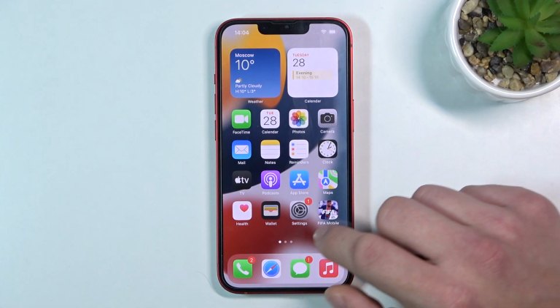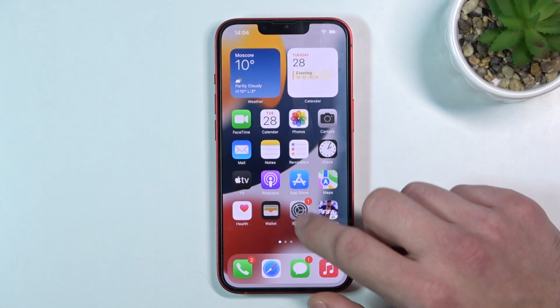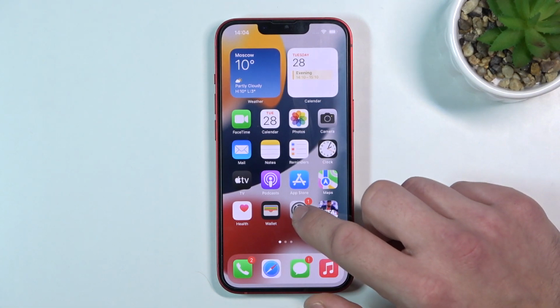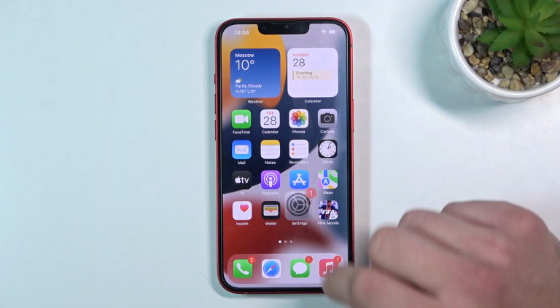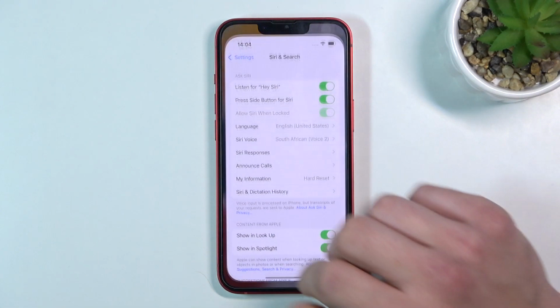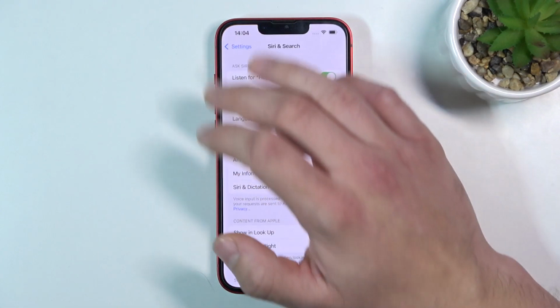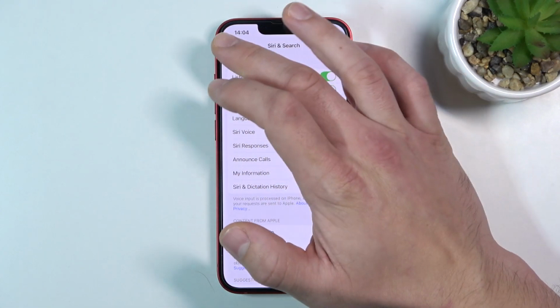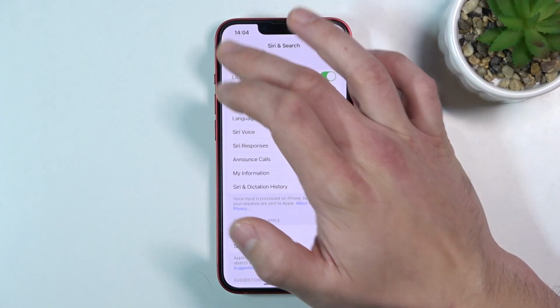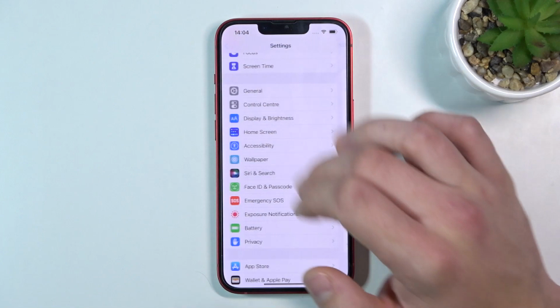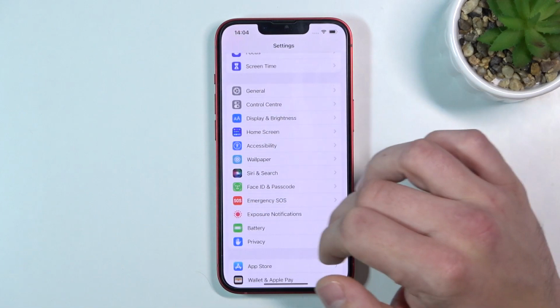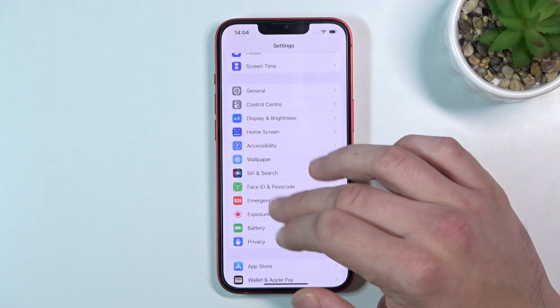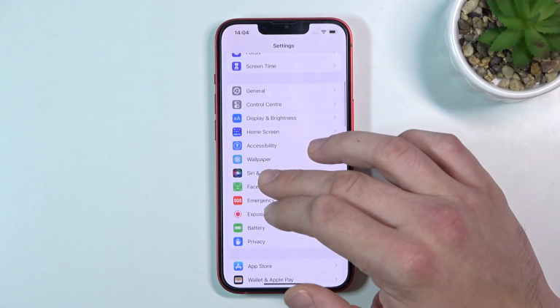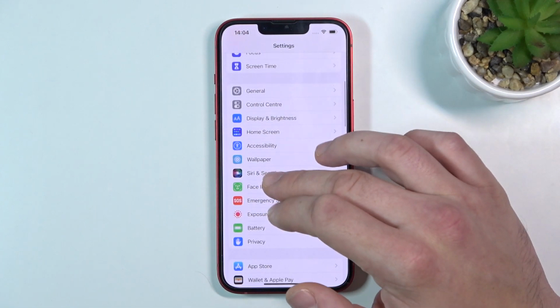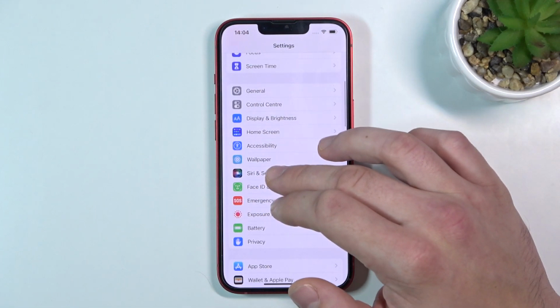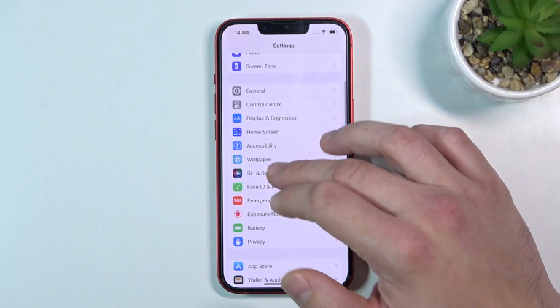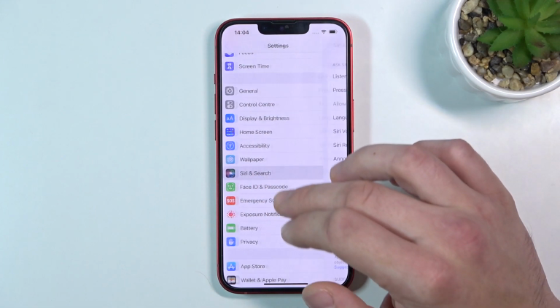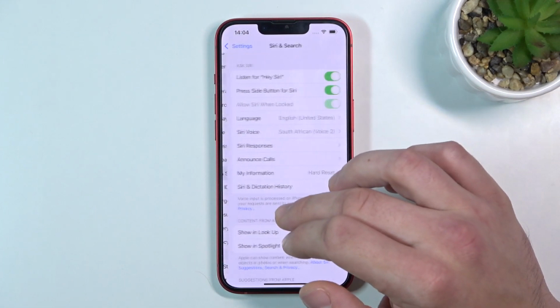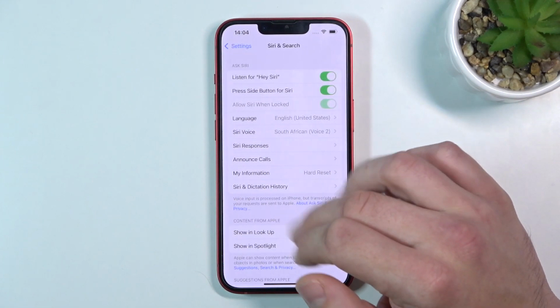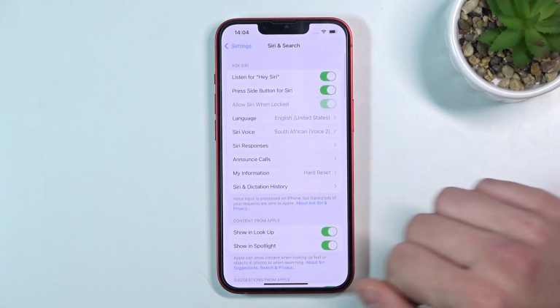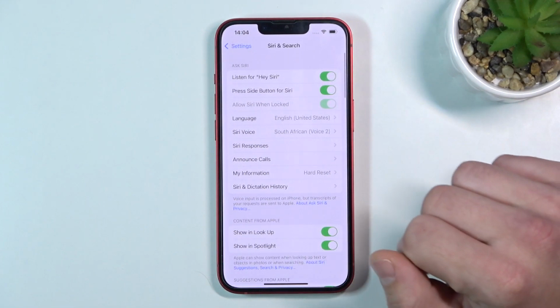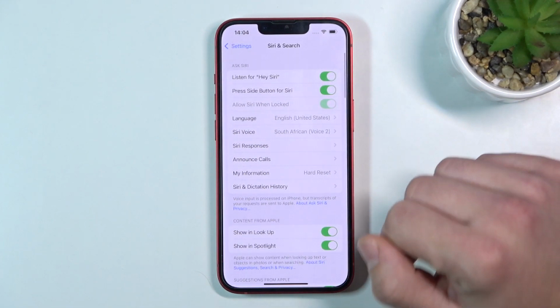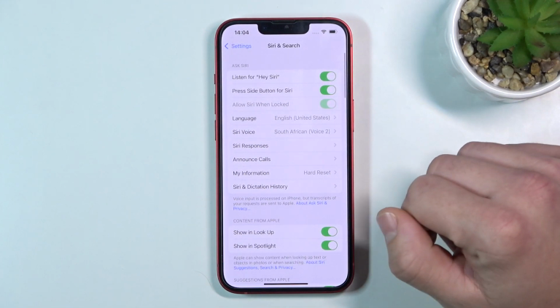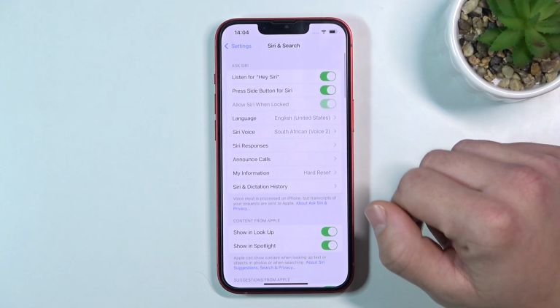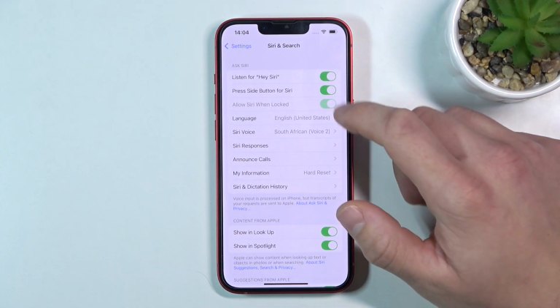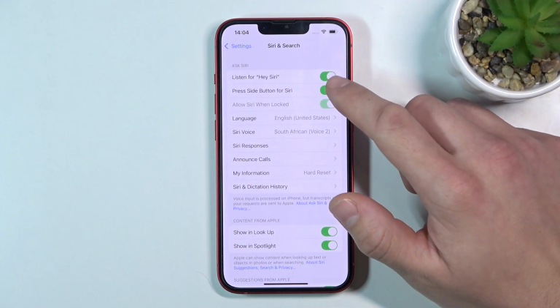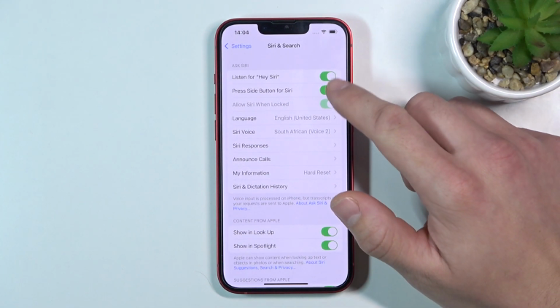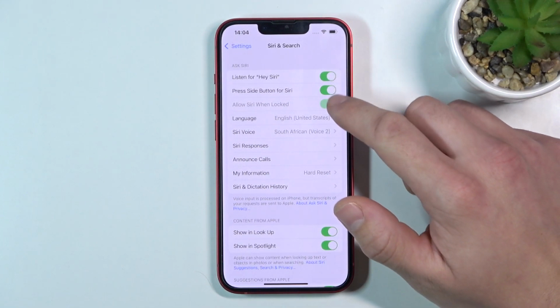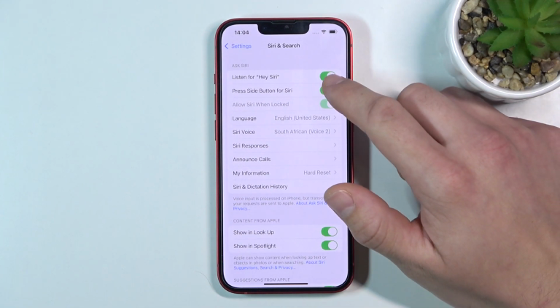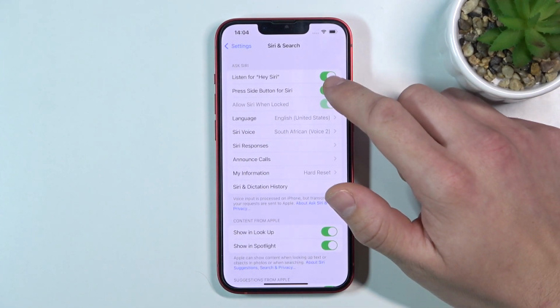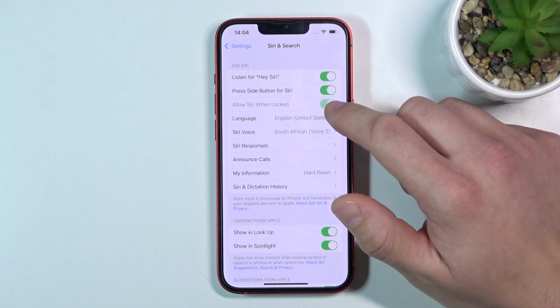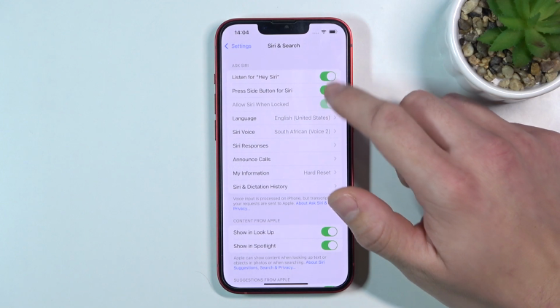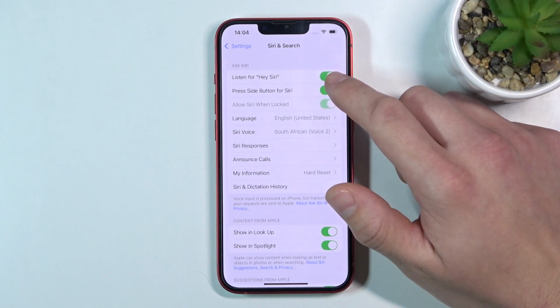Firstly, let's open Settings and enter Siri and Search. Now make sure one of these functions is enabled.